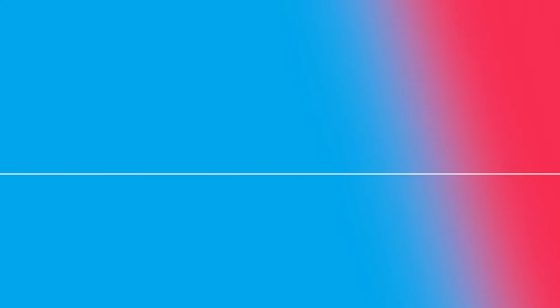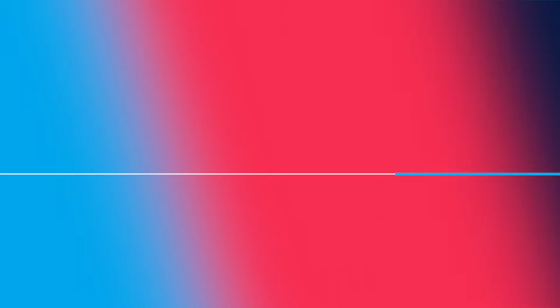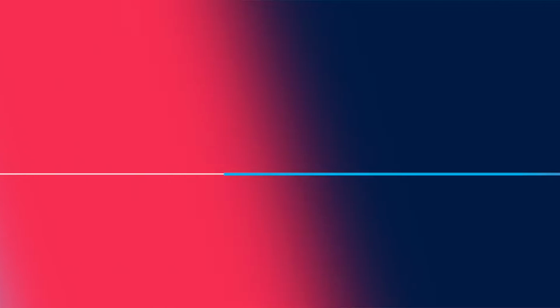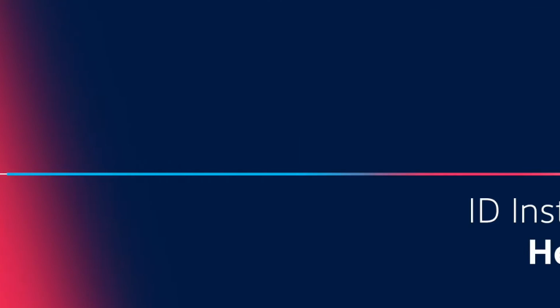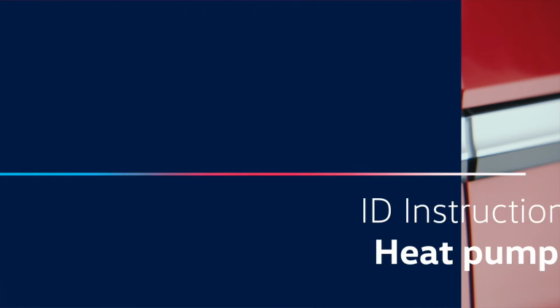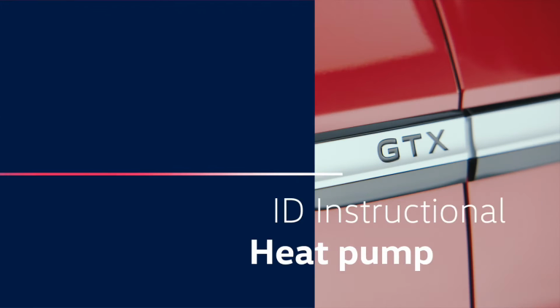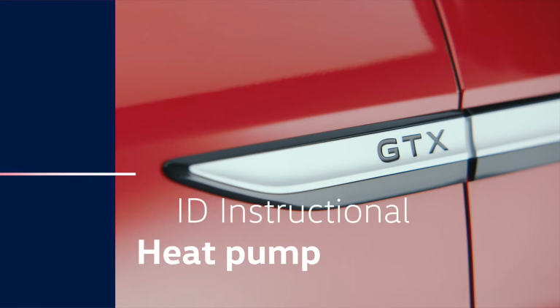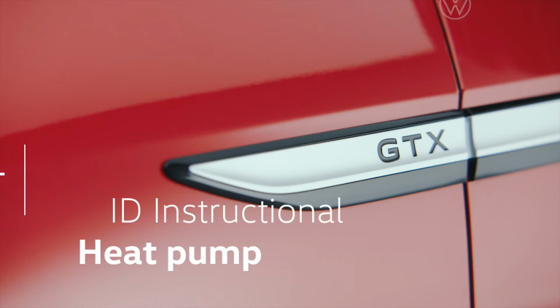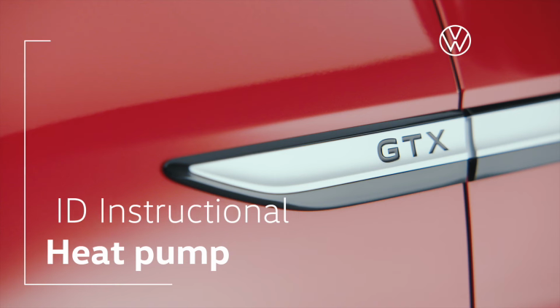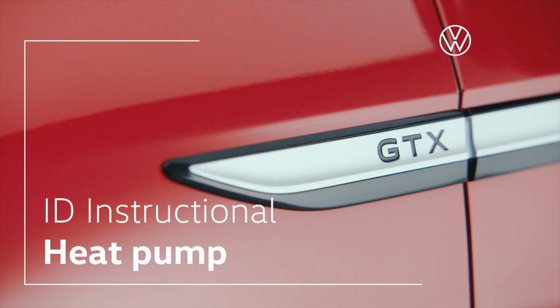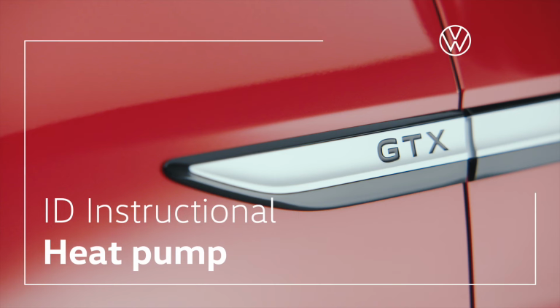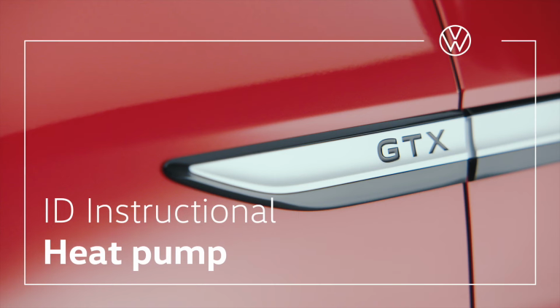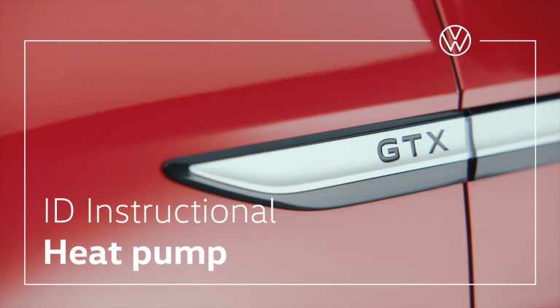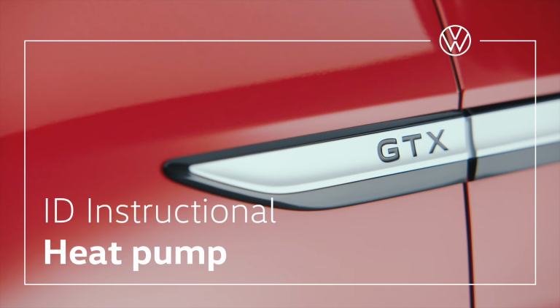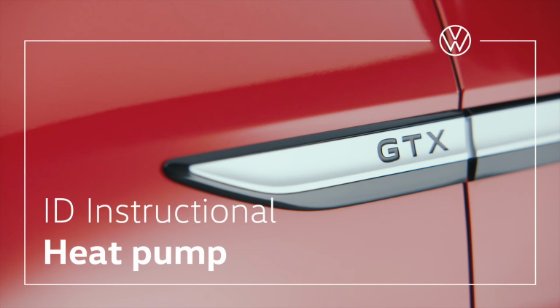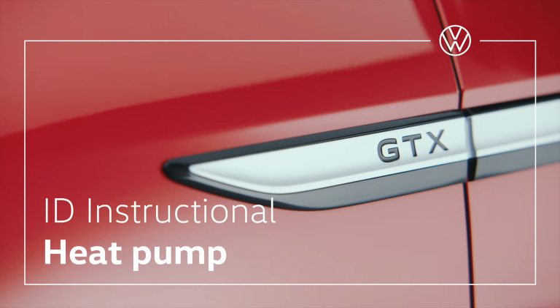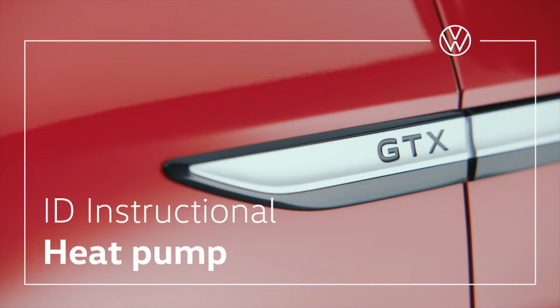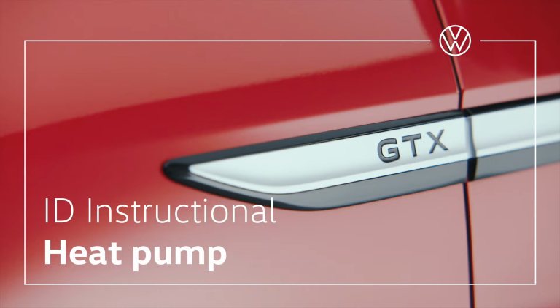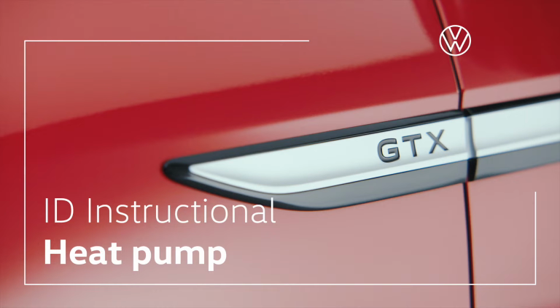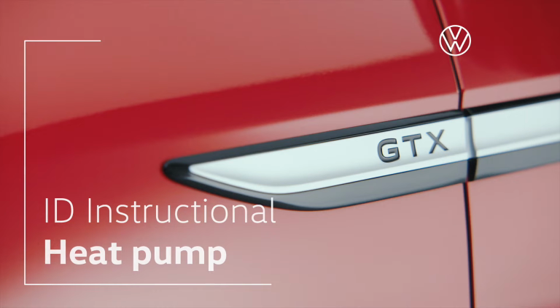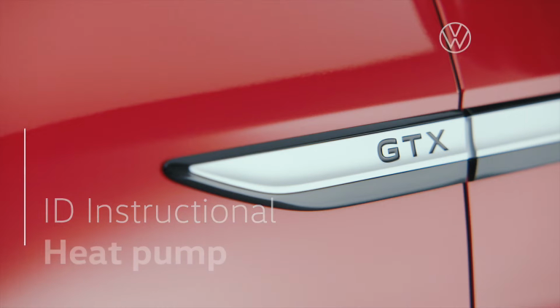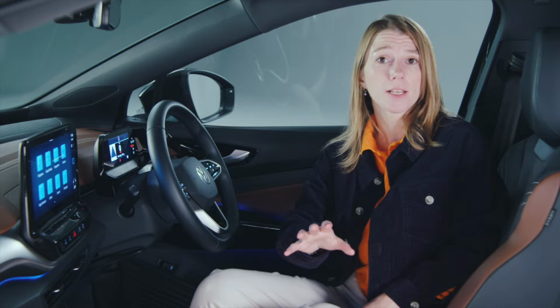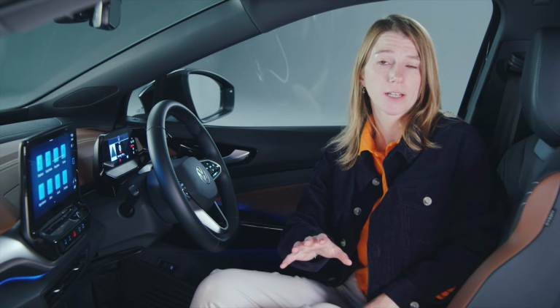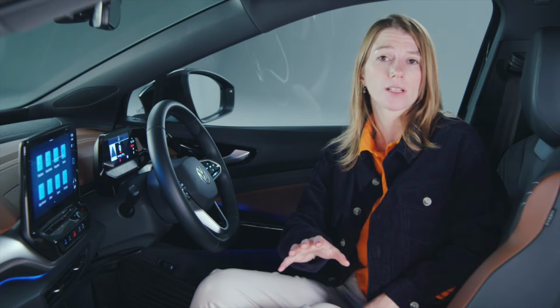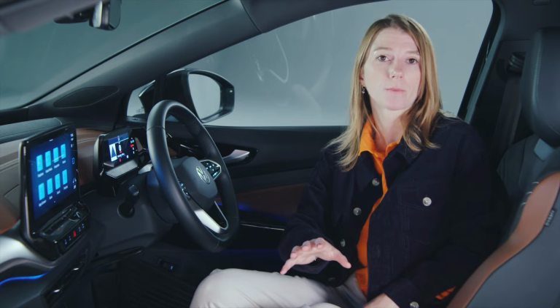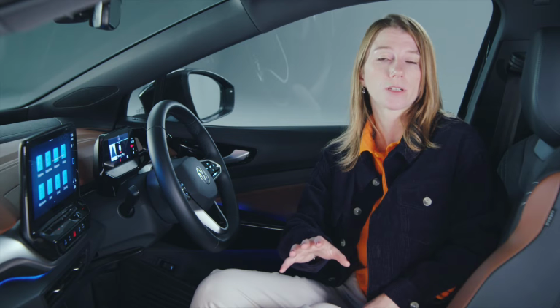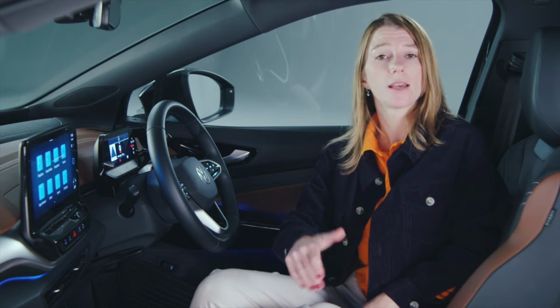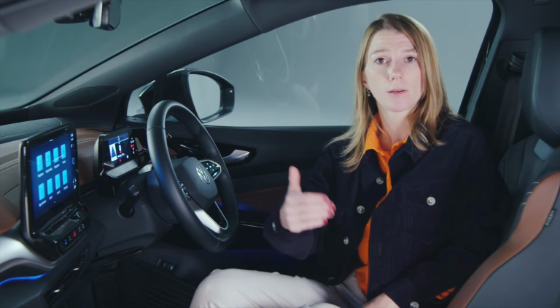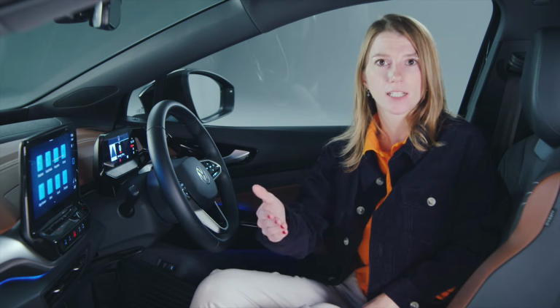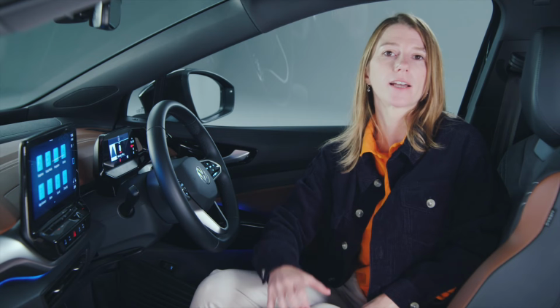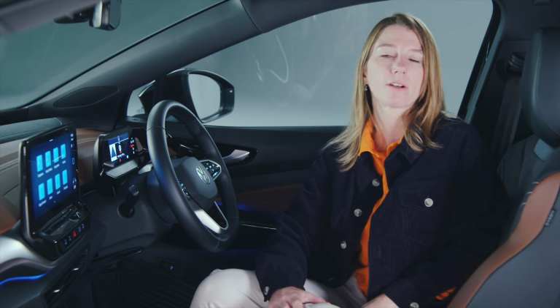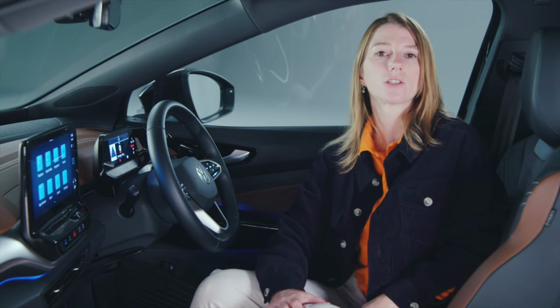With Volkswagen's ID range comes the choice of an optional heat pump to minimise battery consumption and maximise range.